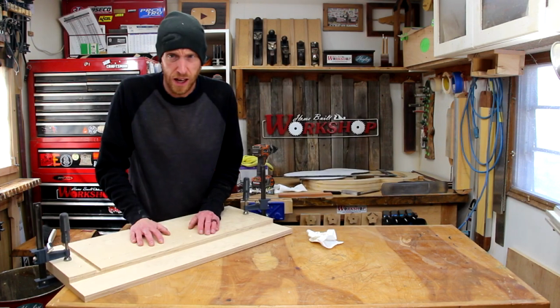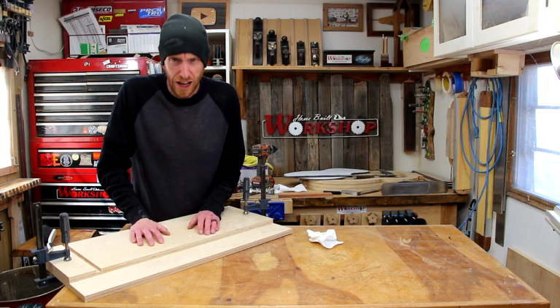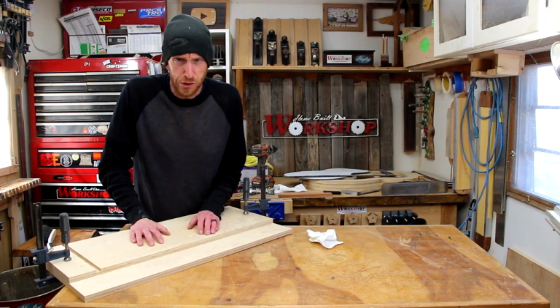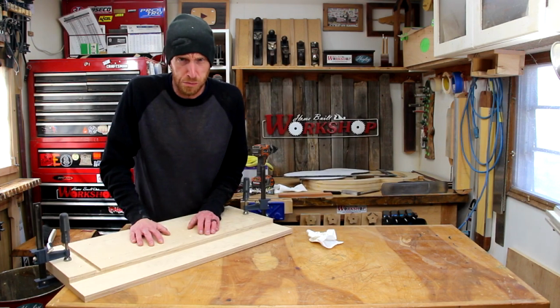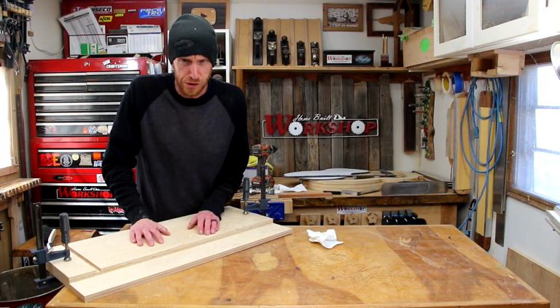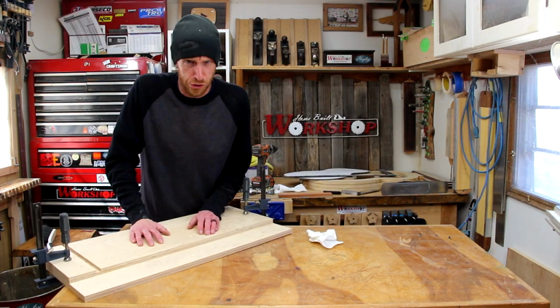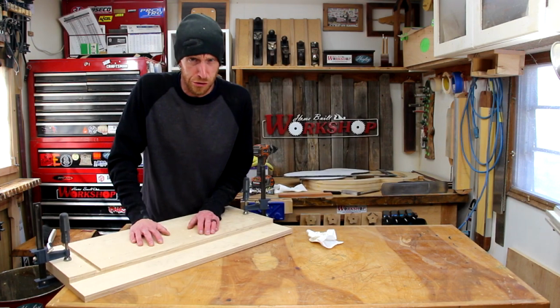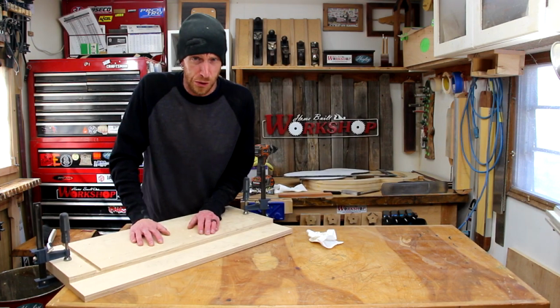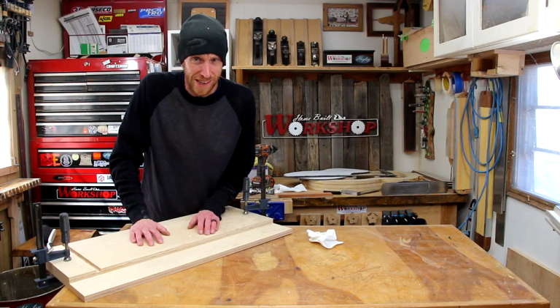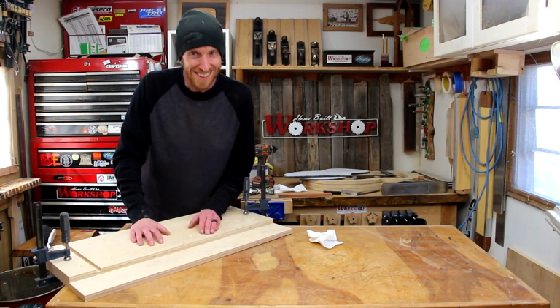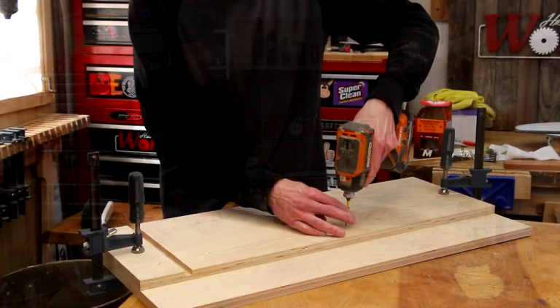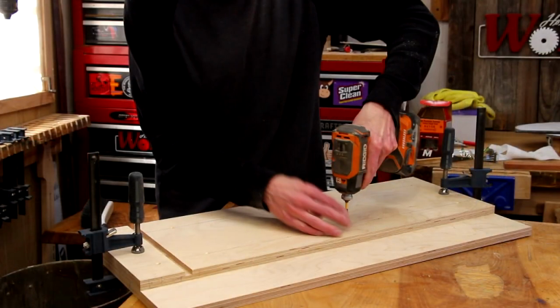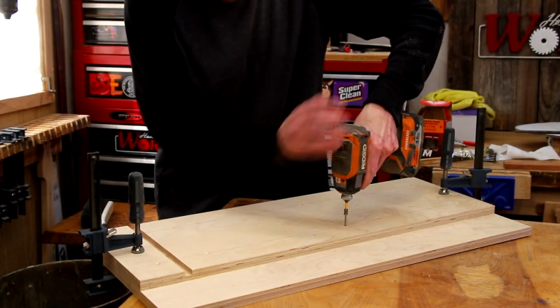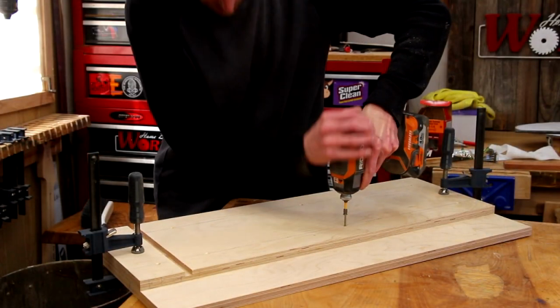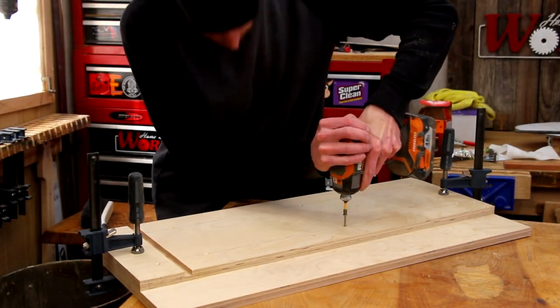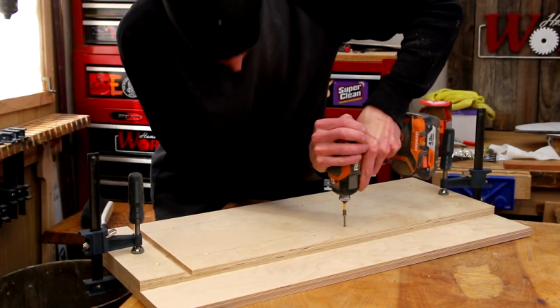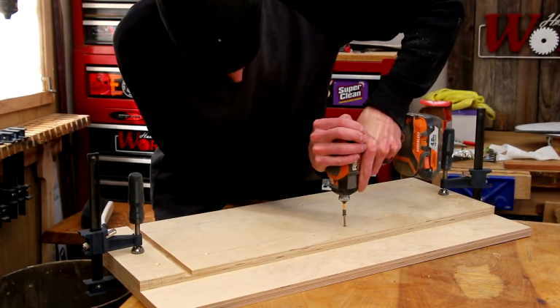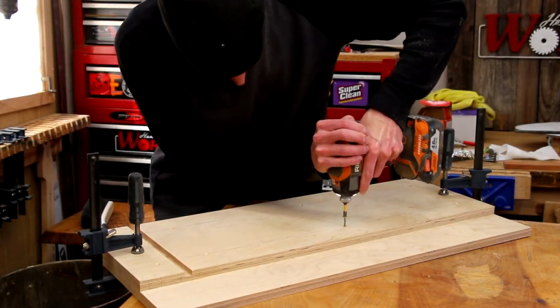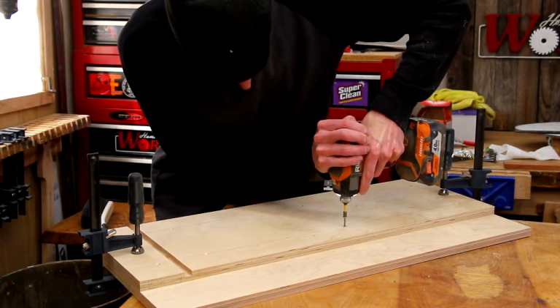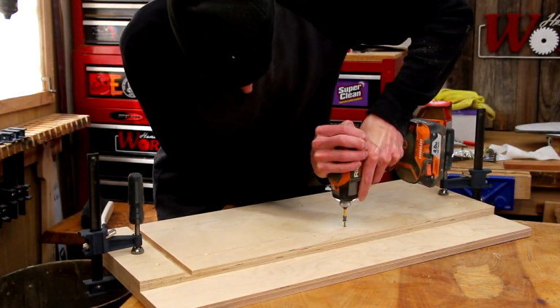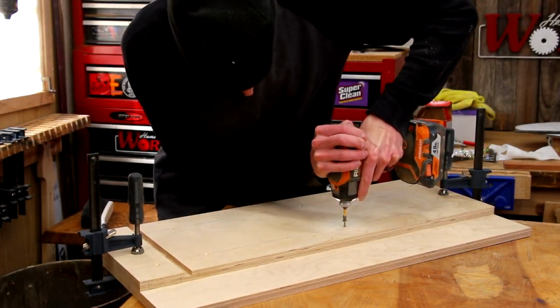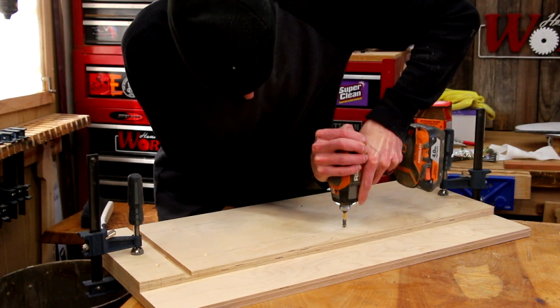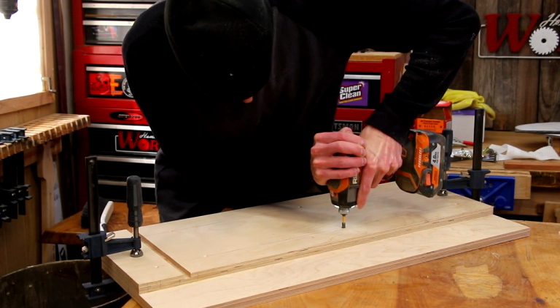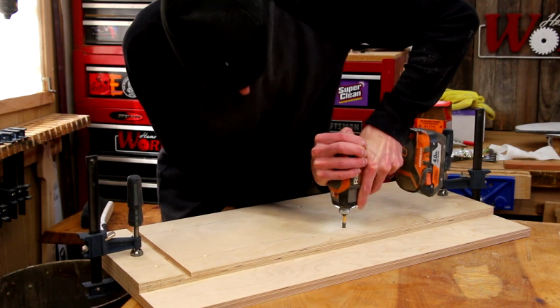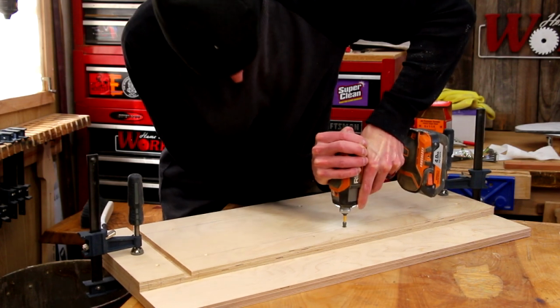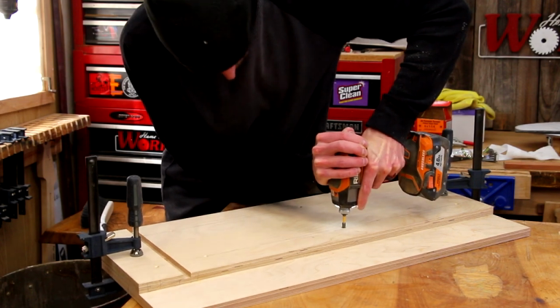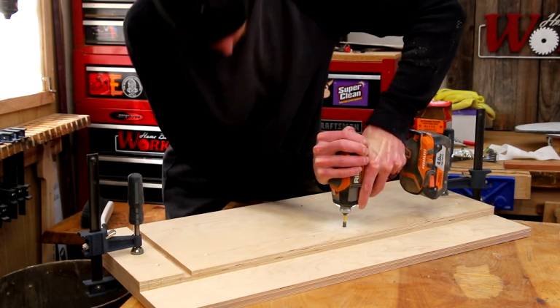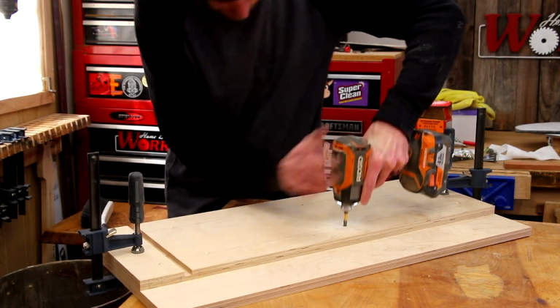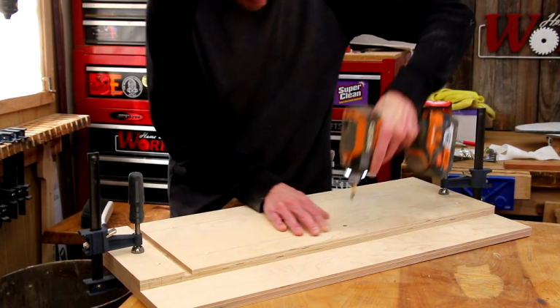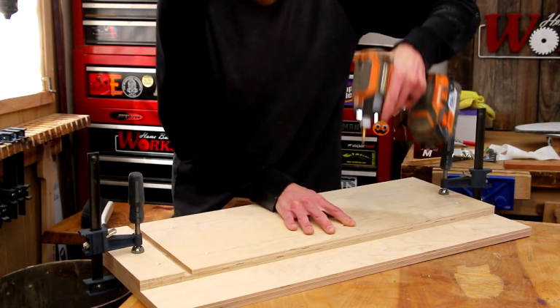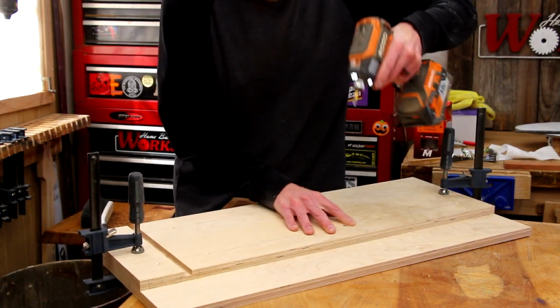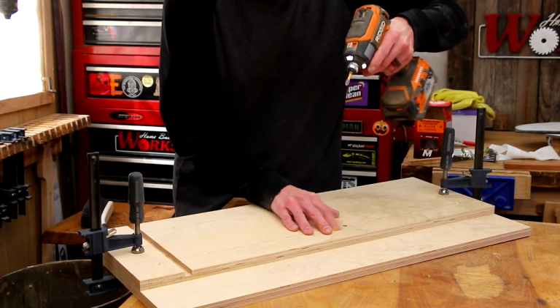Now we'll put the screws to it. I want to make sure that the screw does not sit proud of the surface.